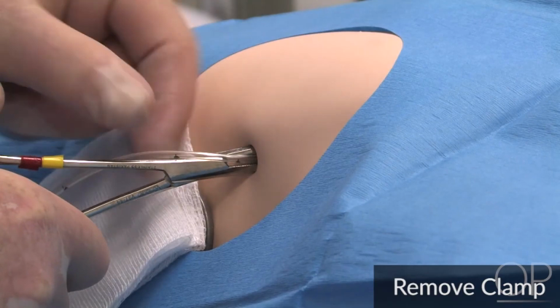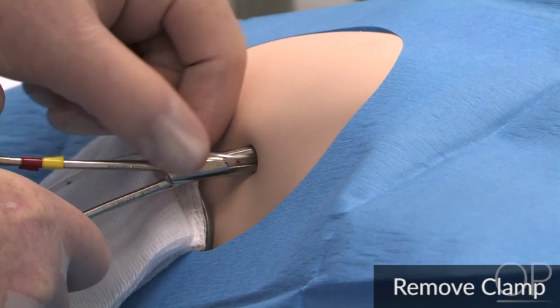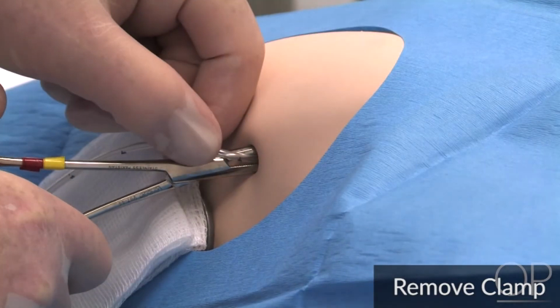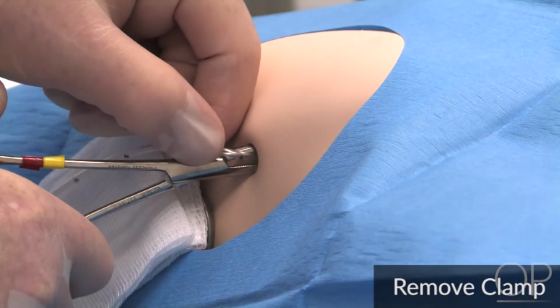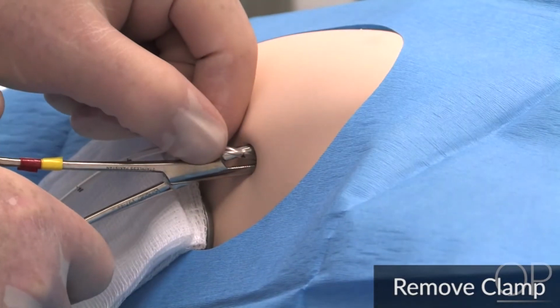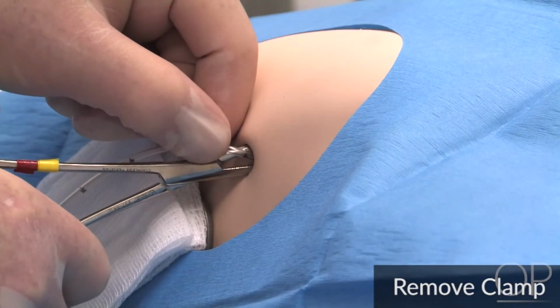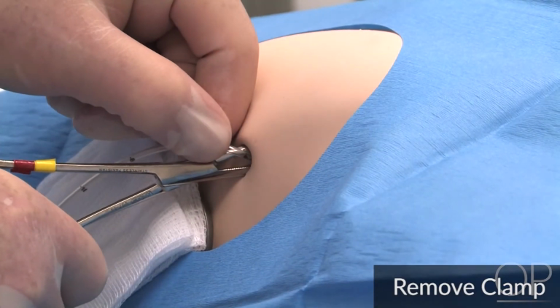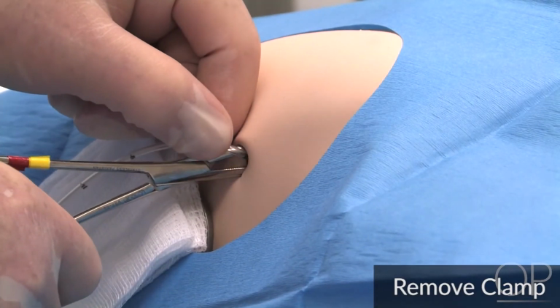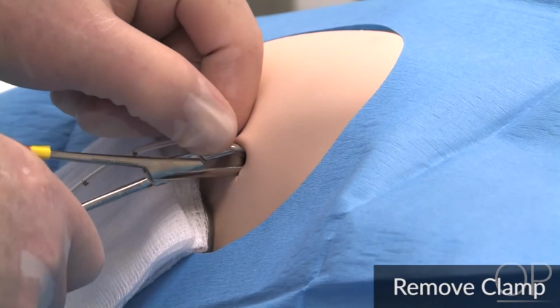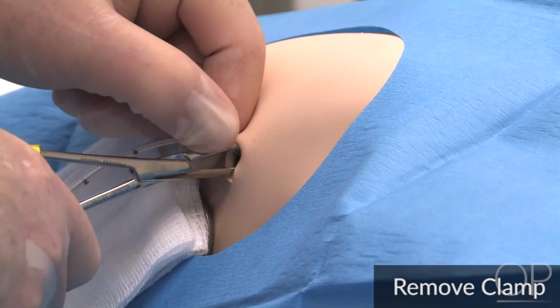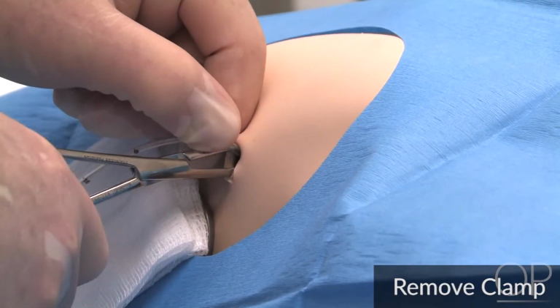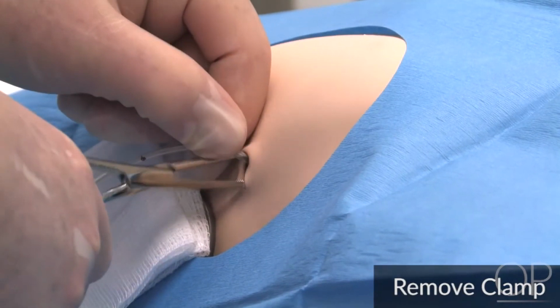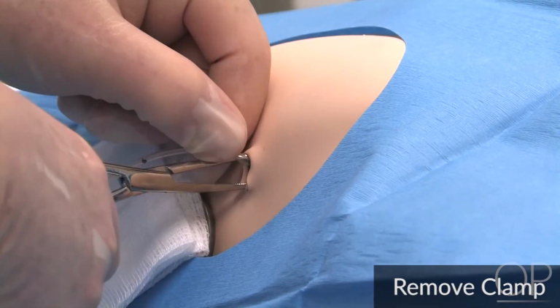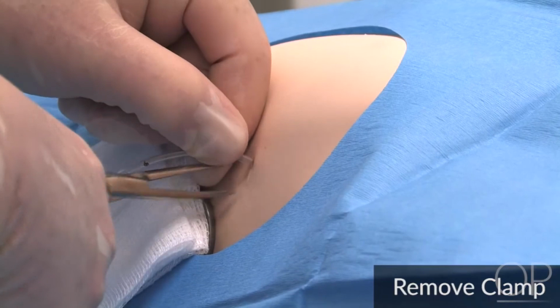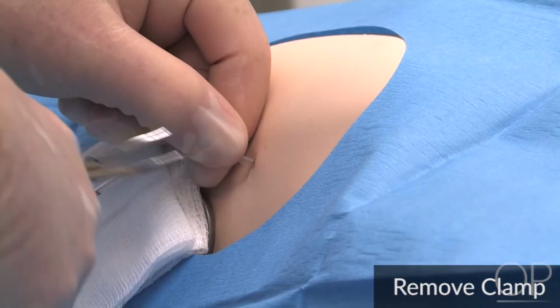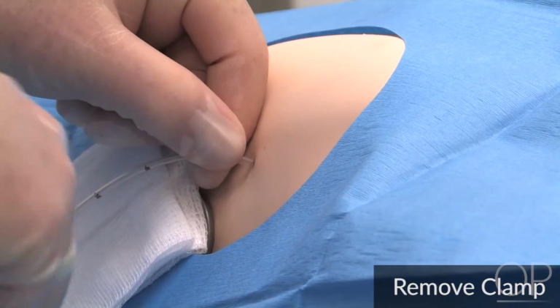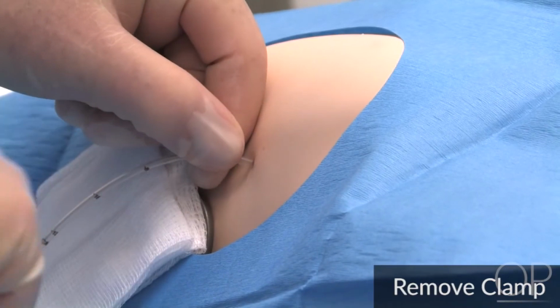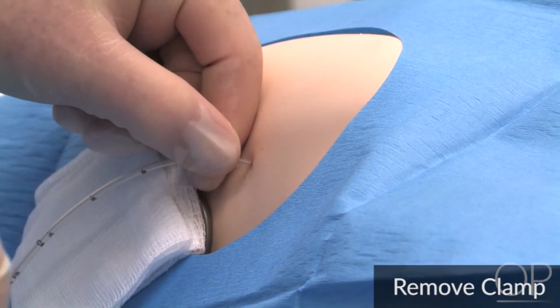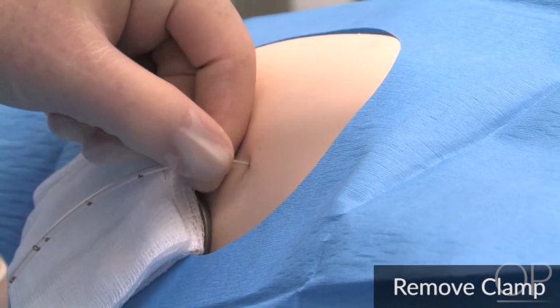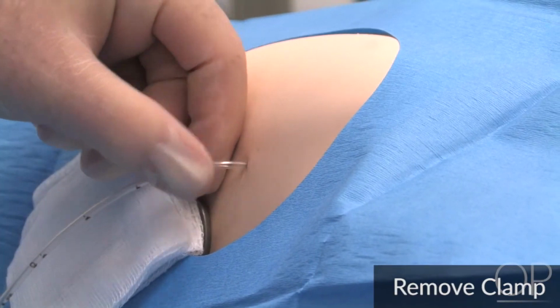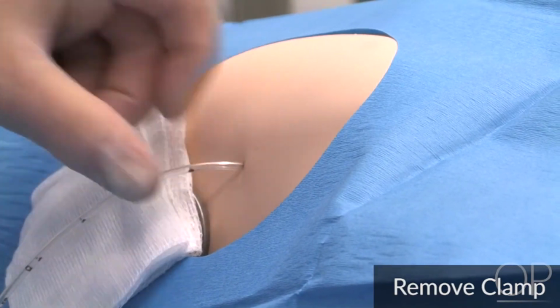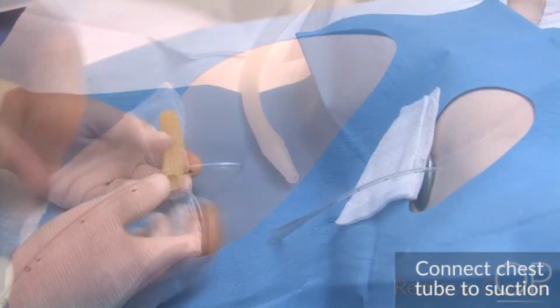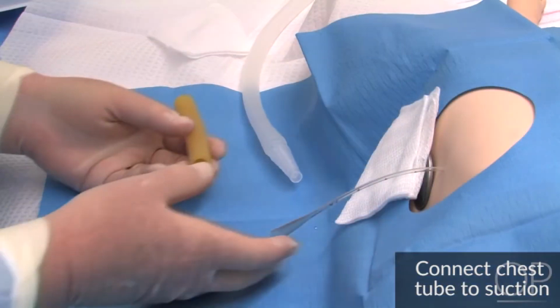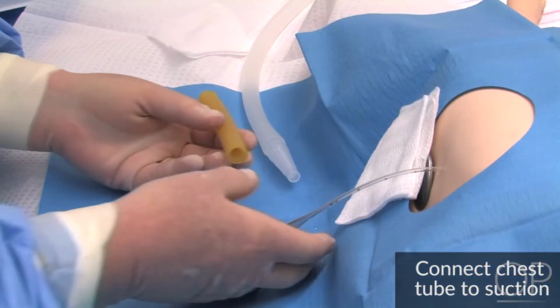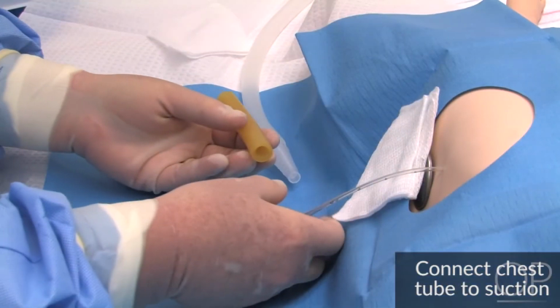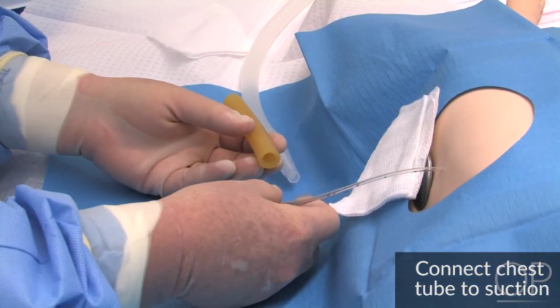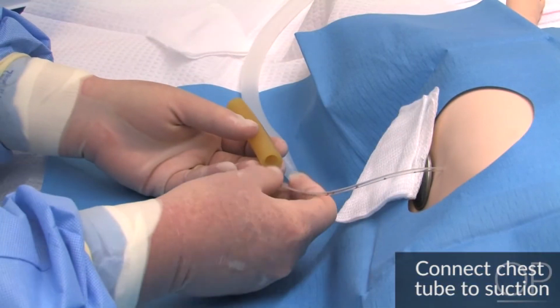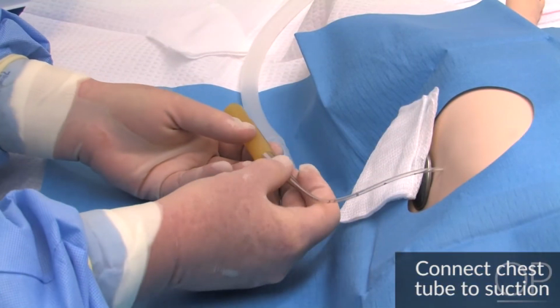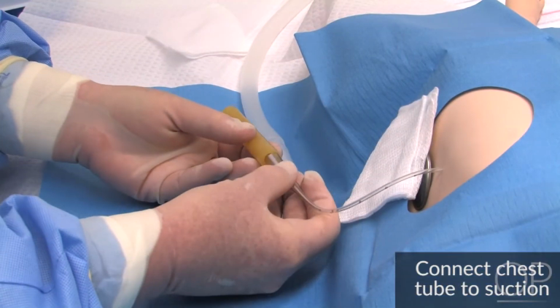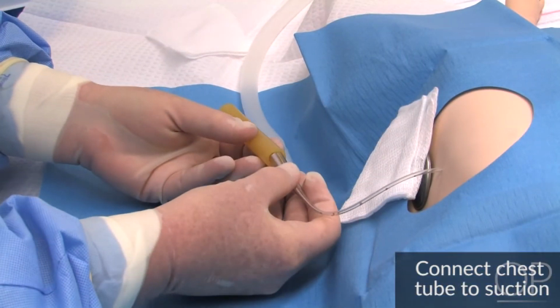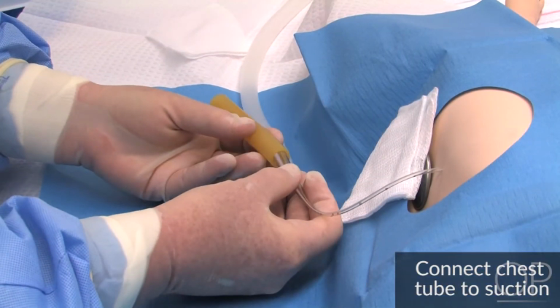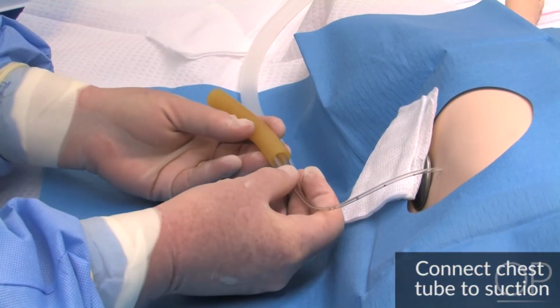Remove the clamp, being sure not to dislodge the chest tube. Connect the chest tube to suction.